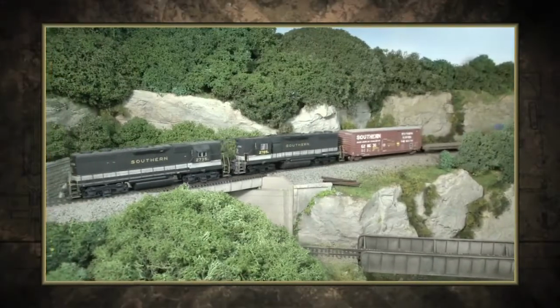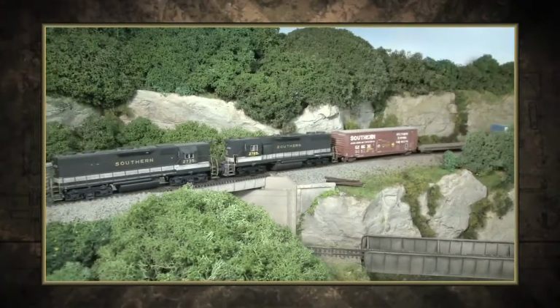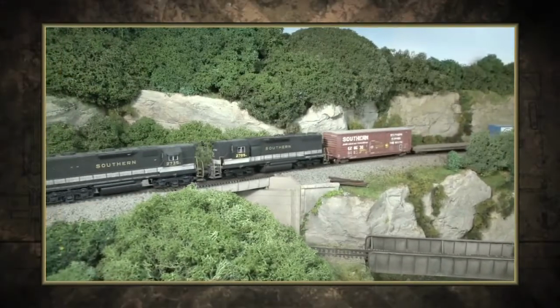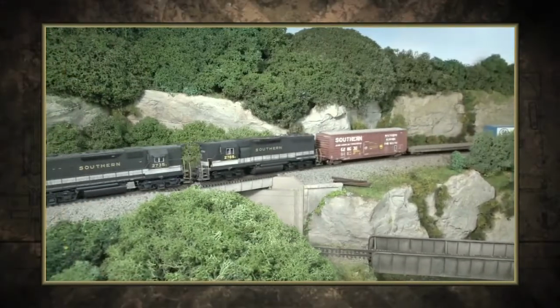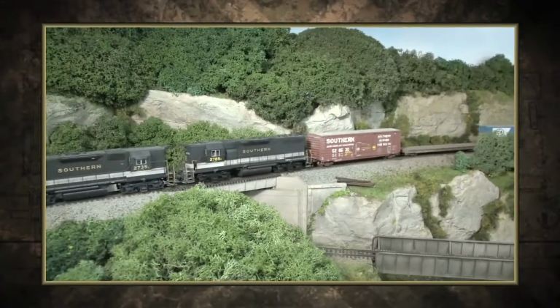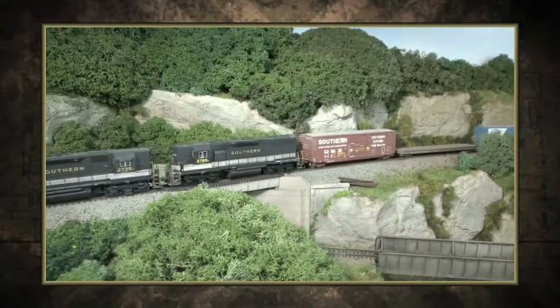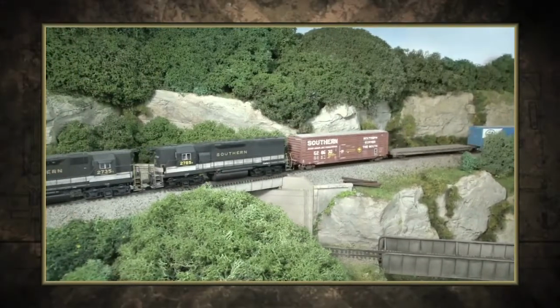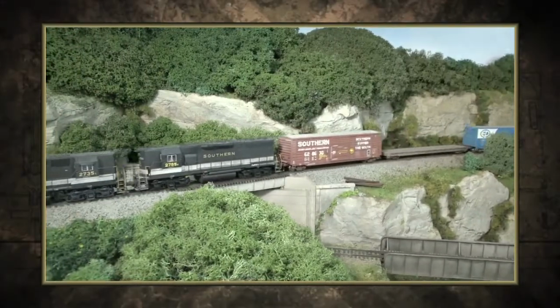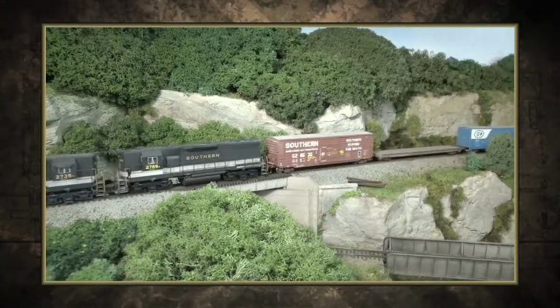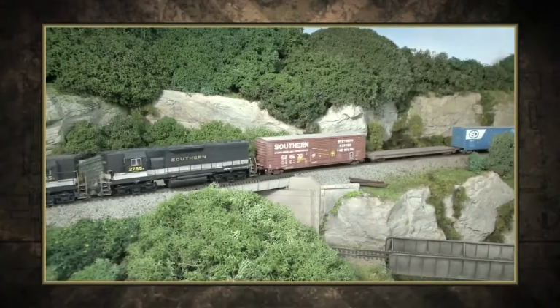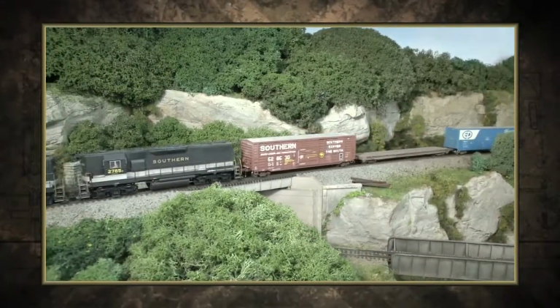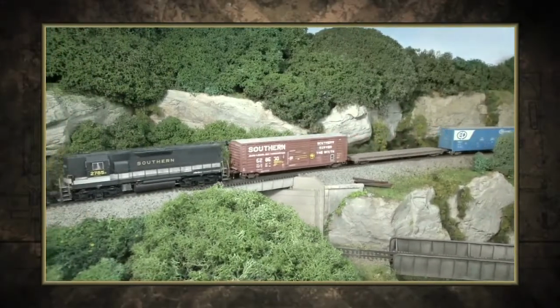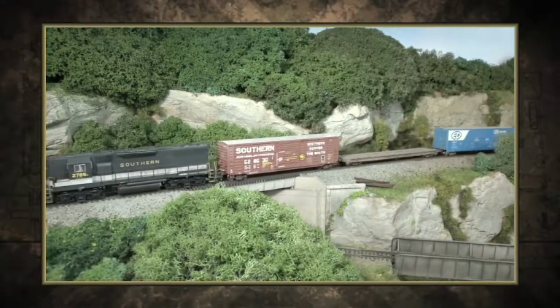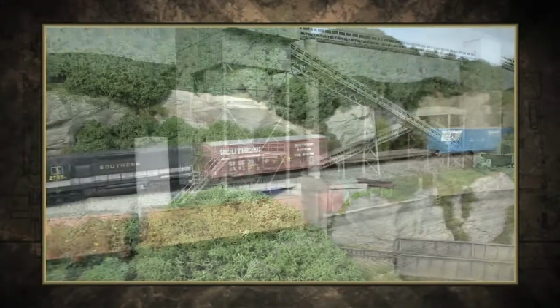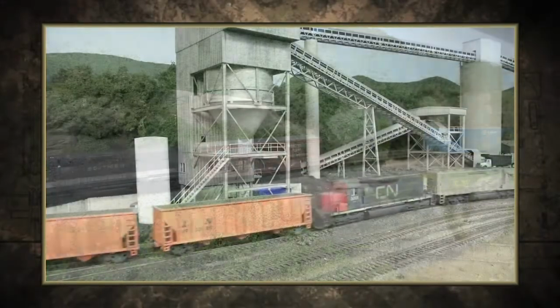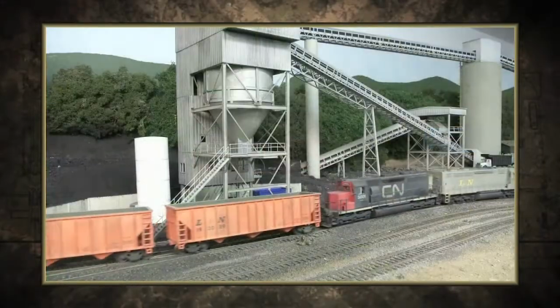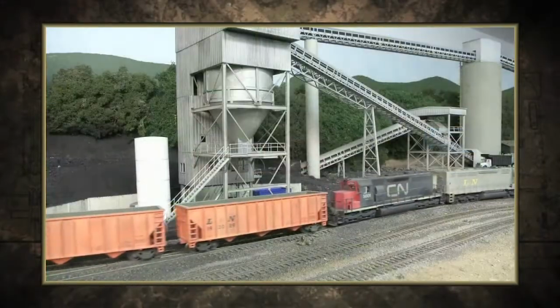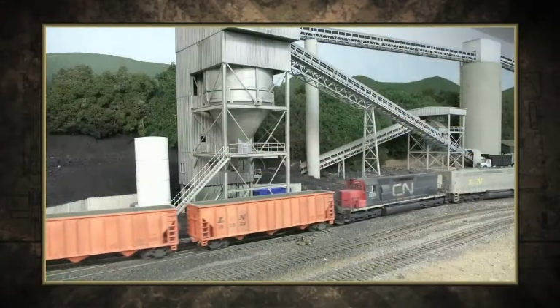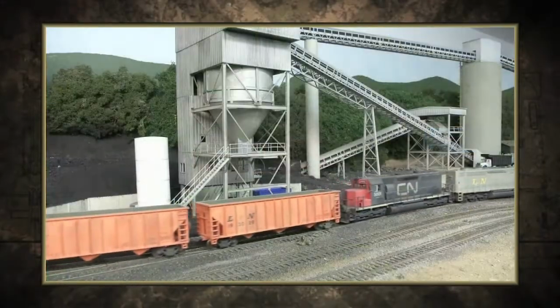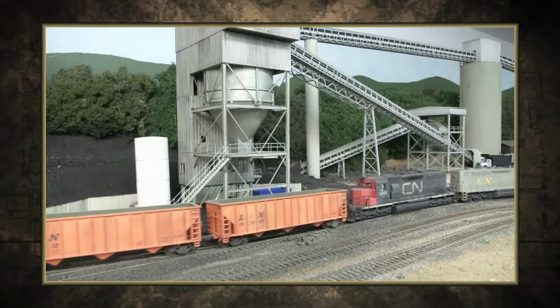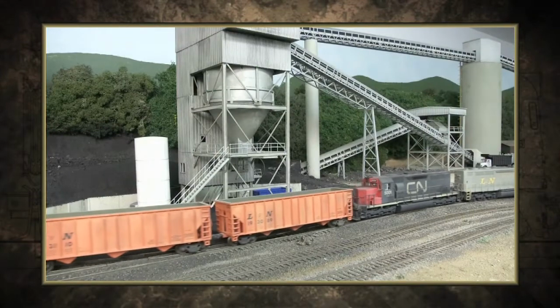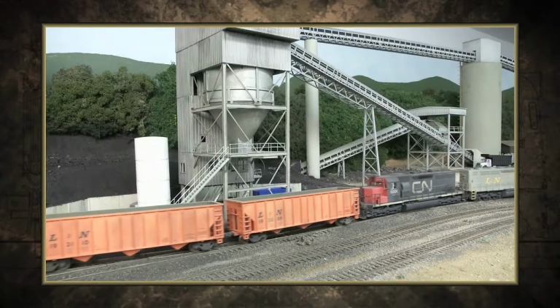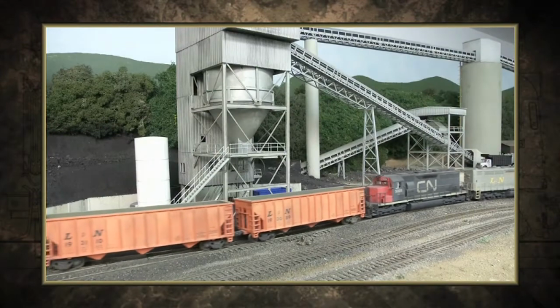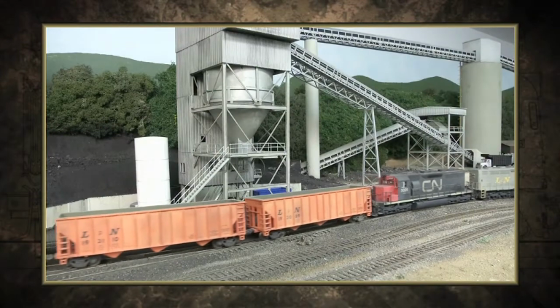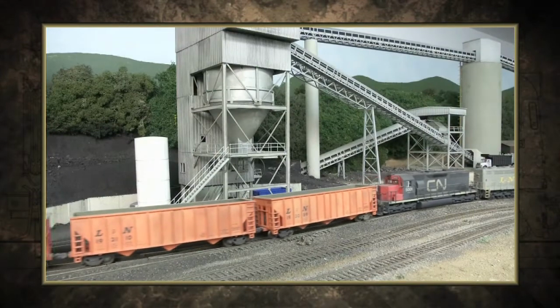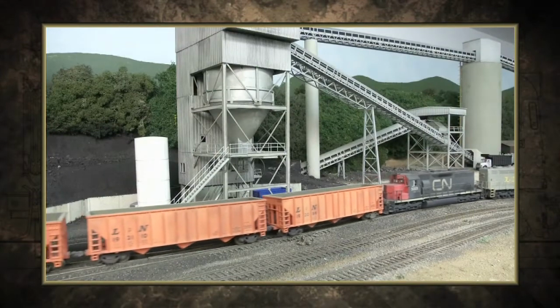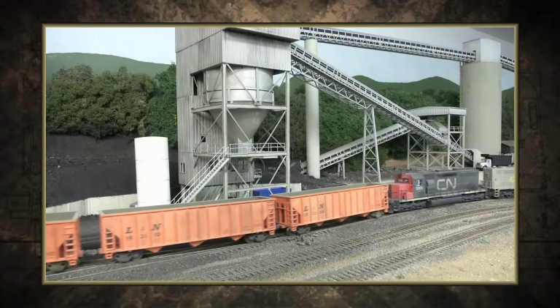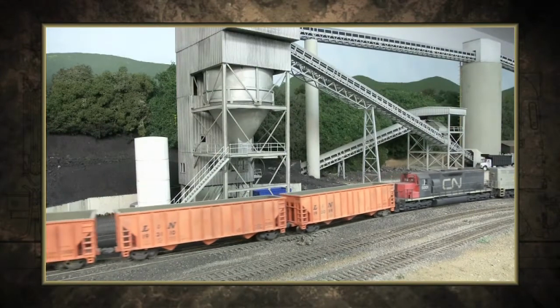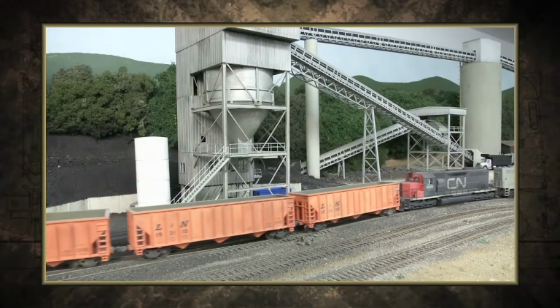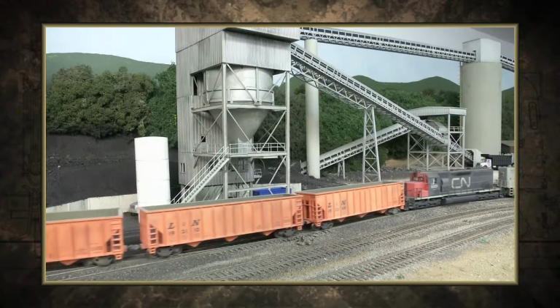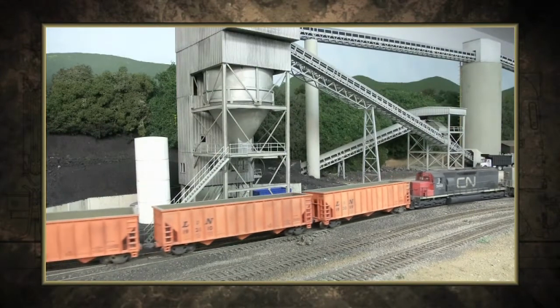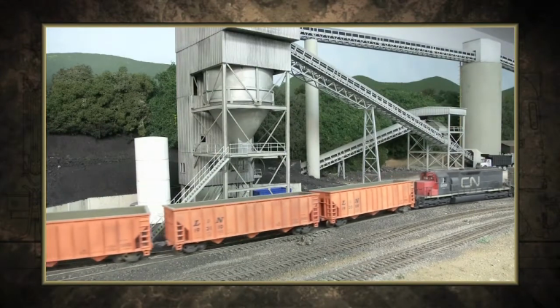On this edition of Trainmasters TV, loading coal on the Virginia Southwestern Railroad.